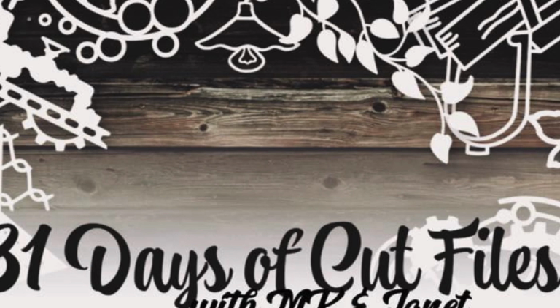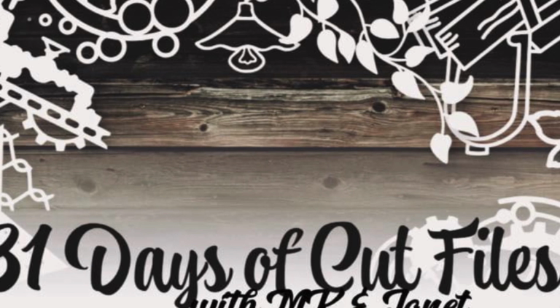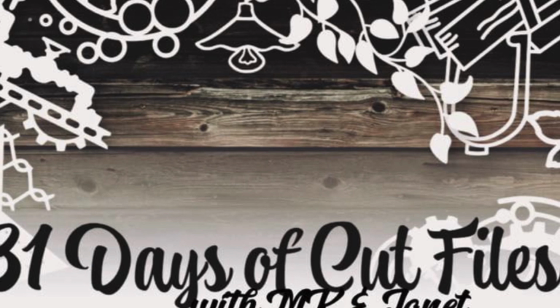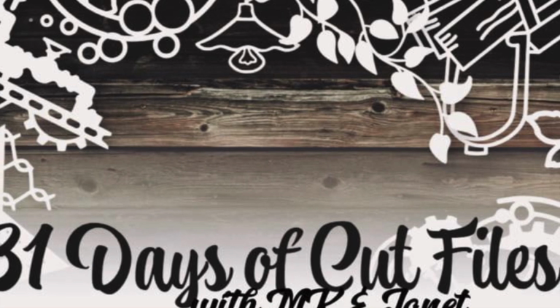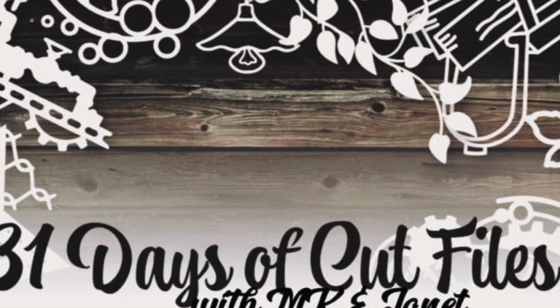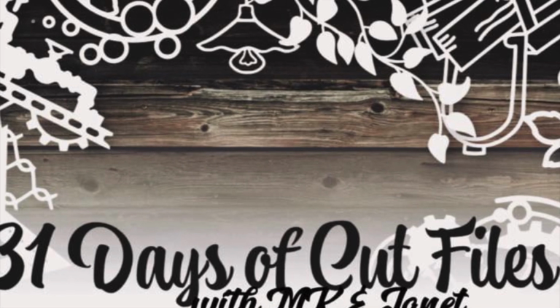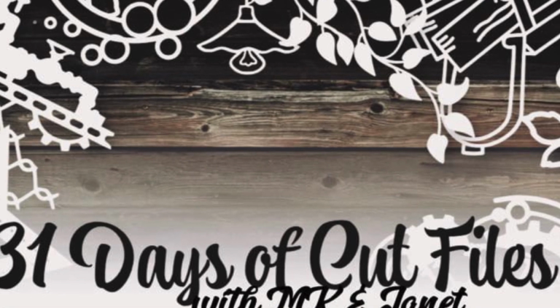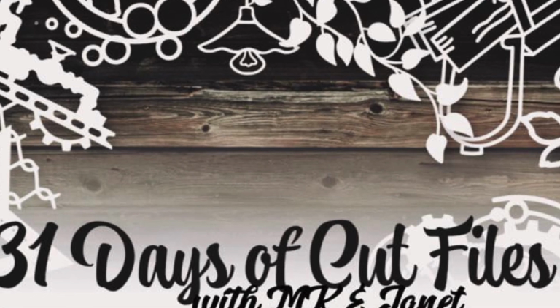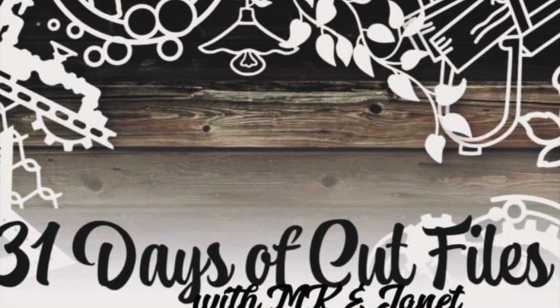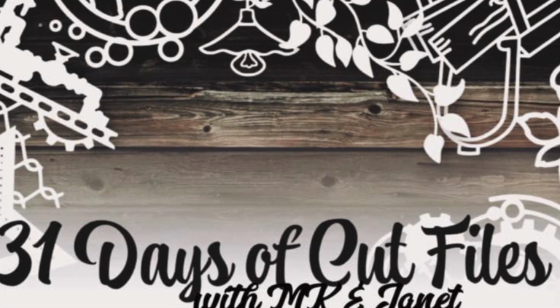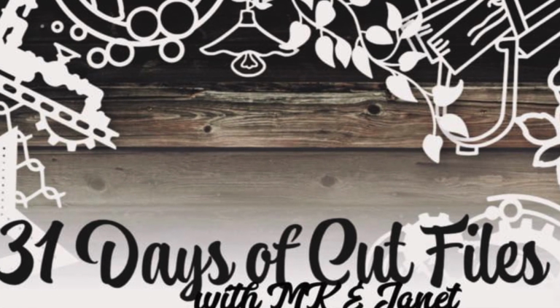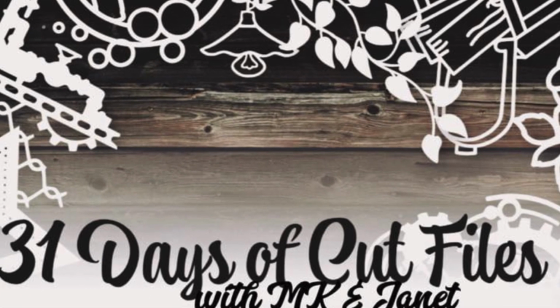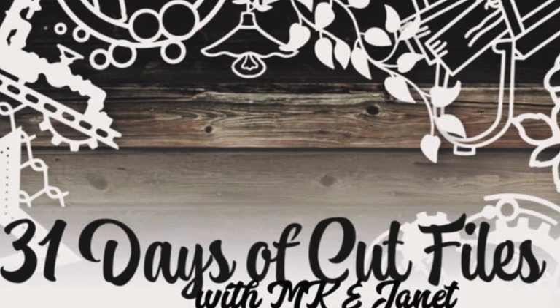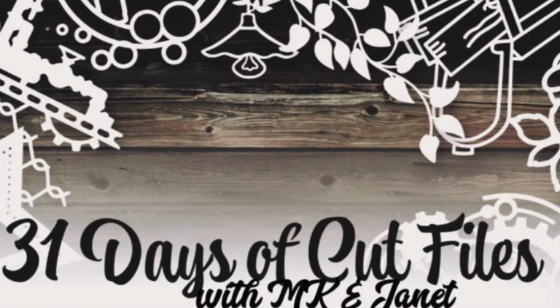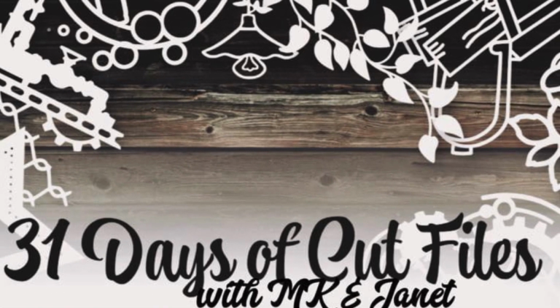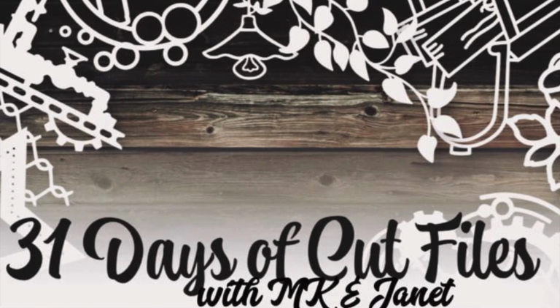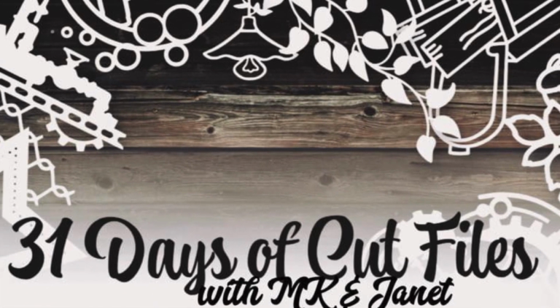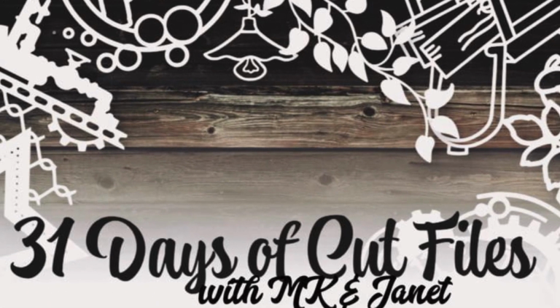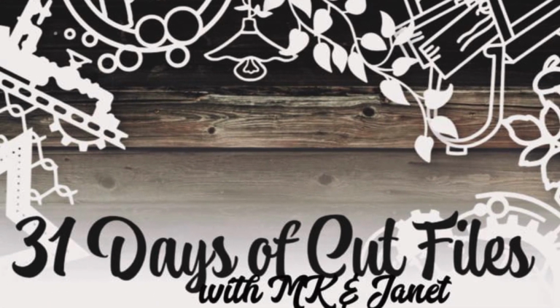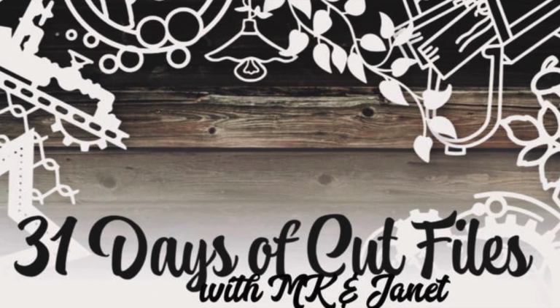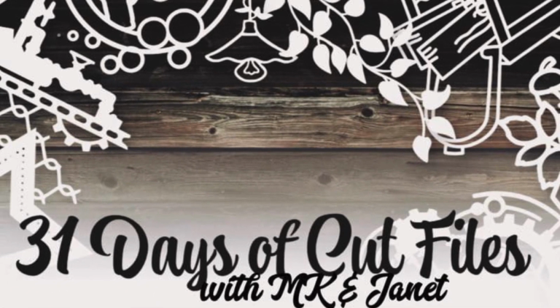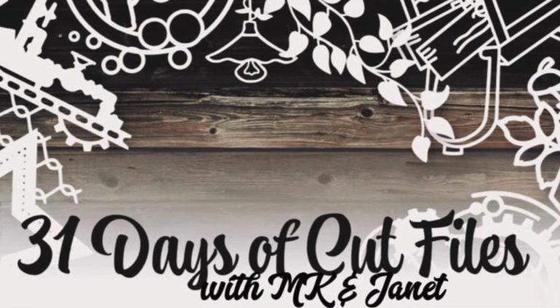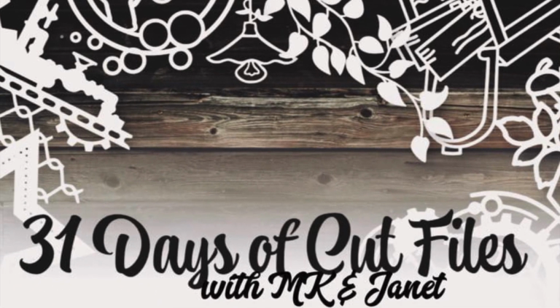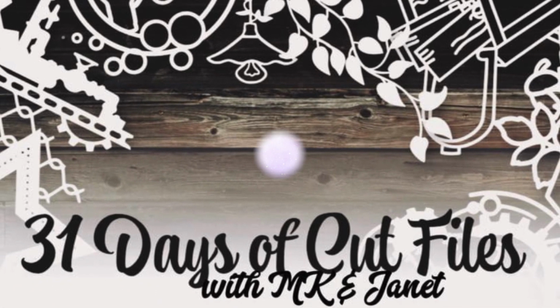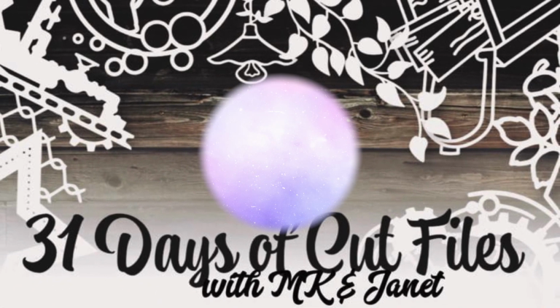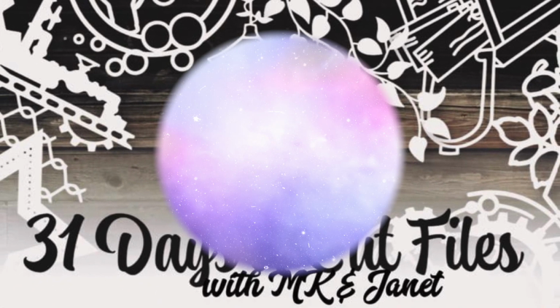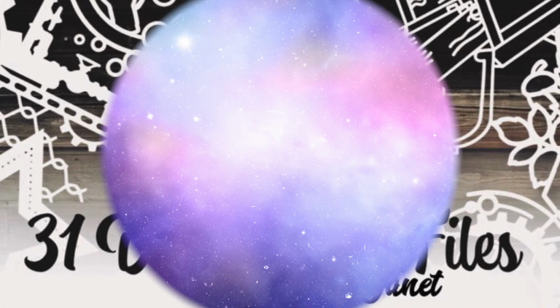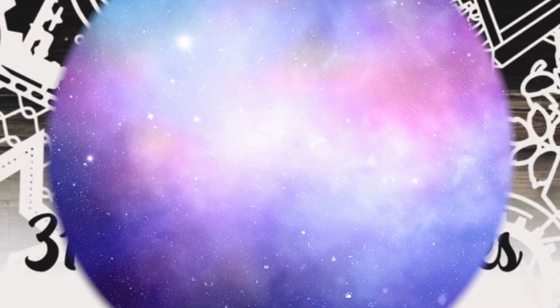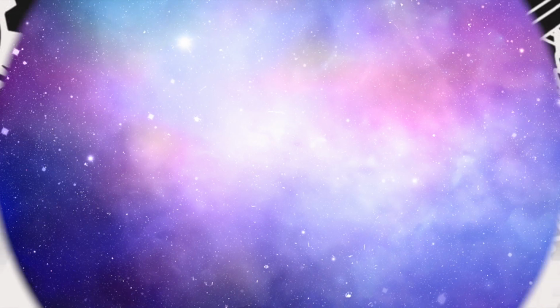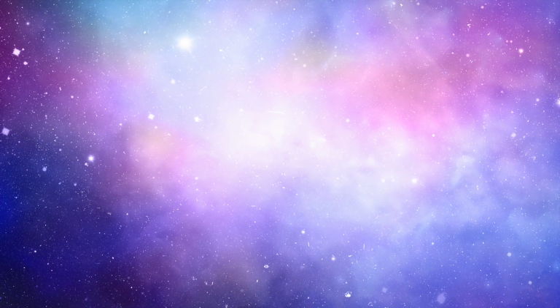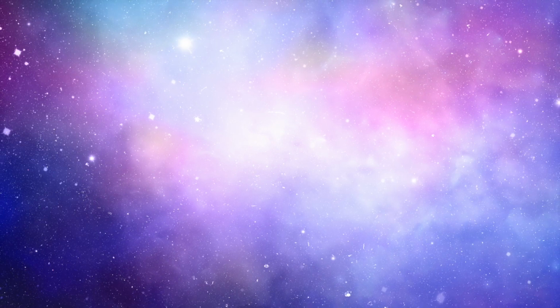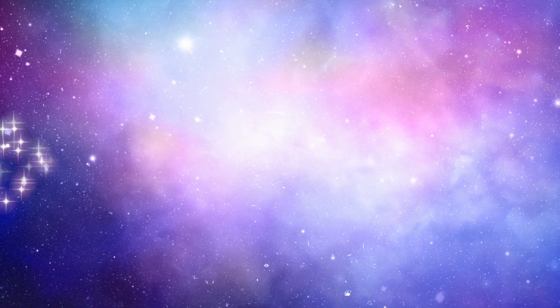Hi there, Janet Fritz here for Galaxy Girl Creations. Welcome to my channel and welcome to 31 Days of Cut Files.